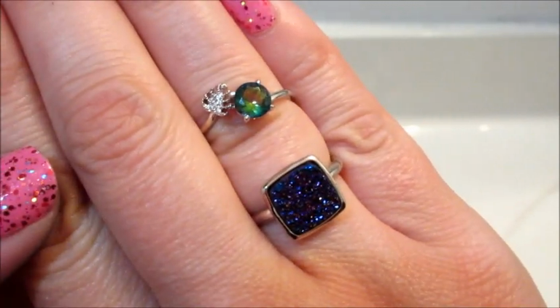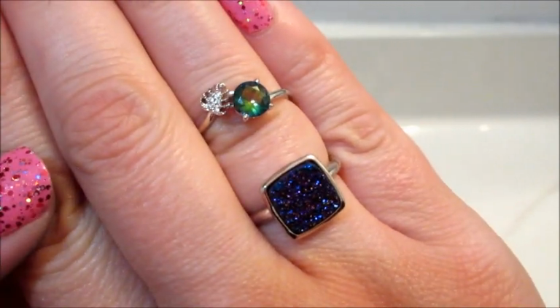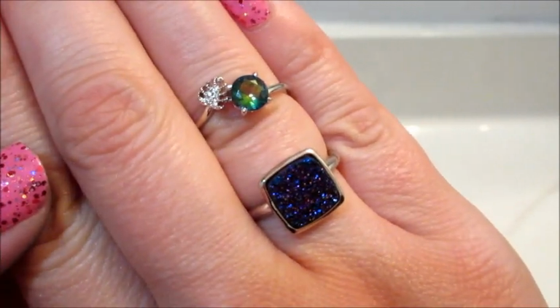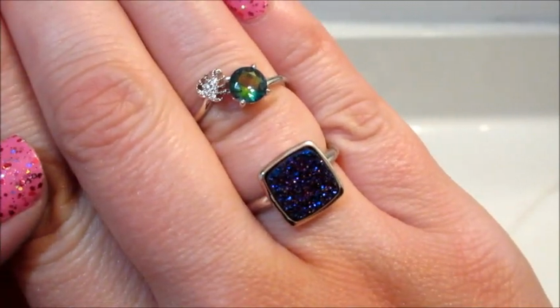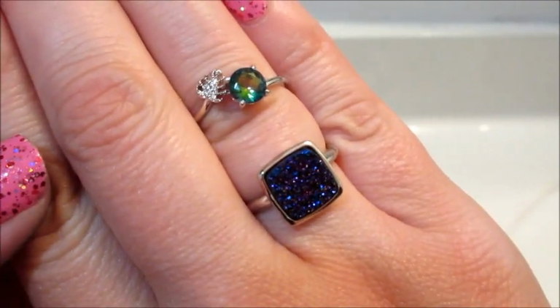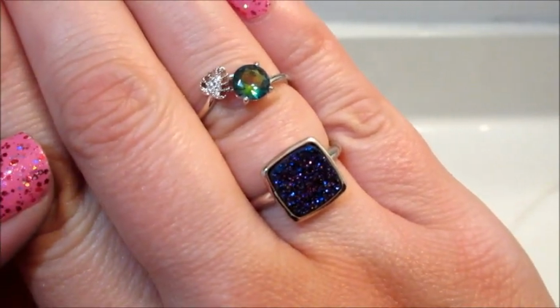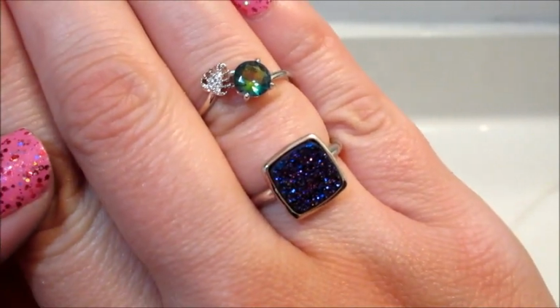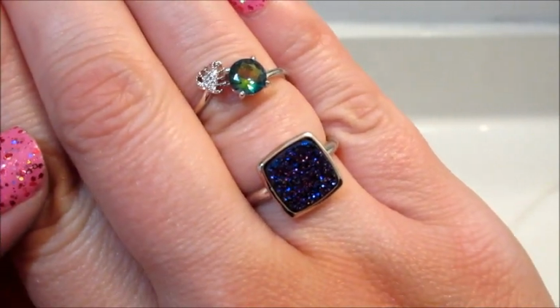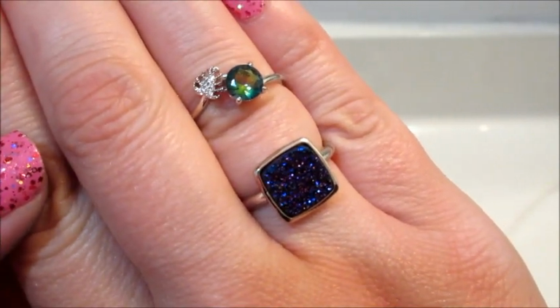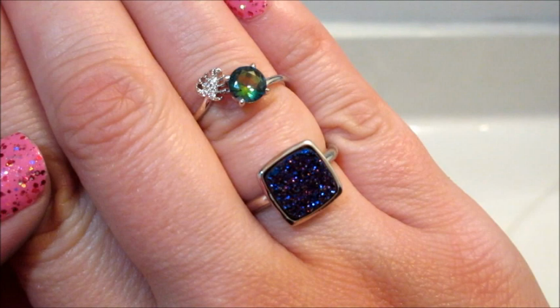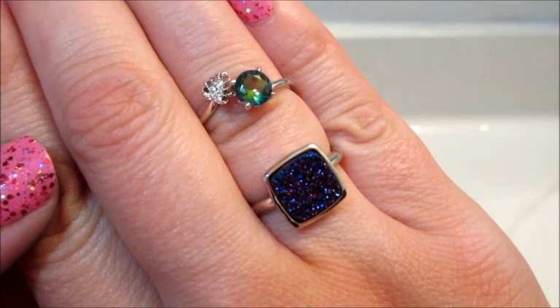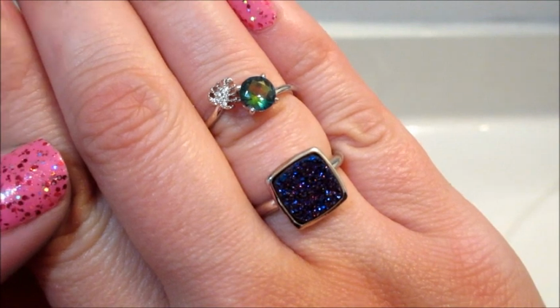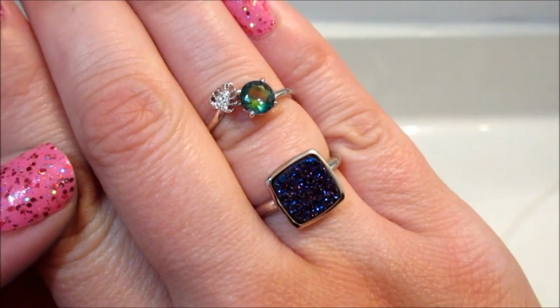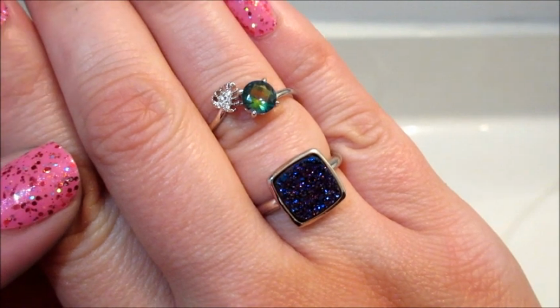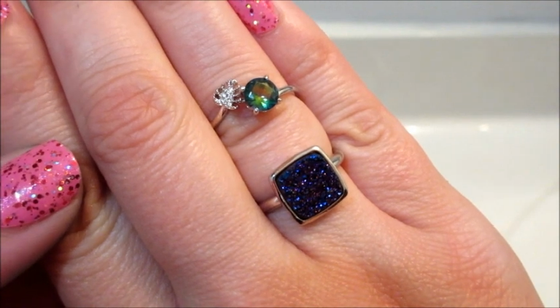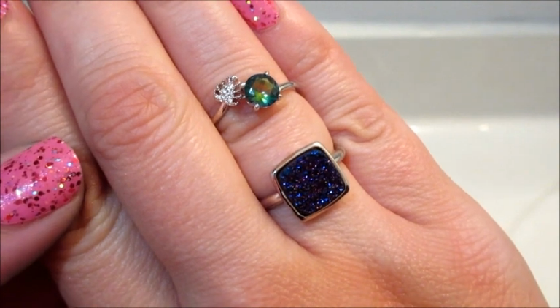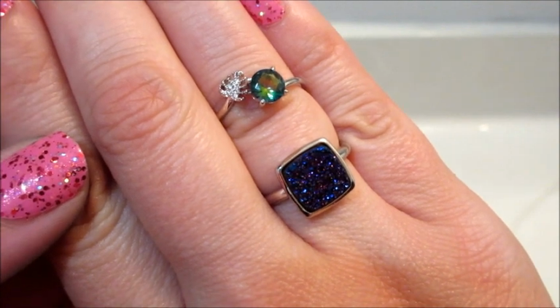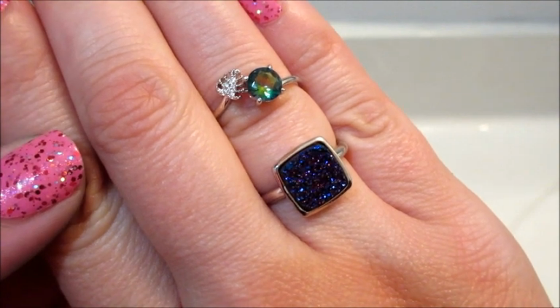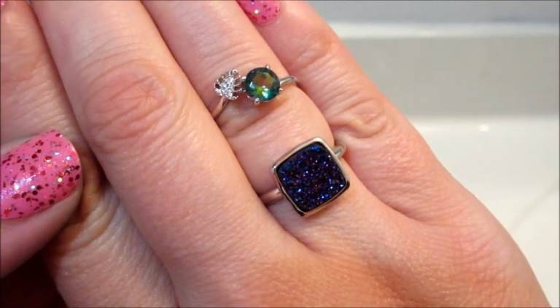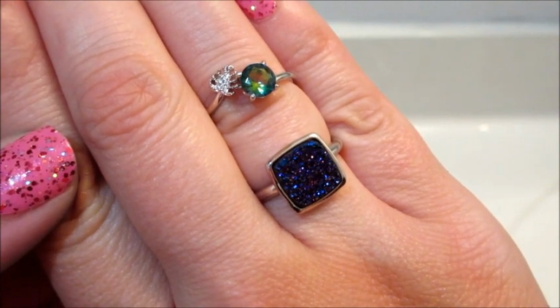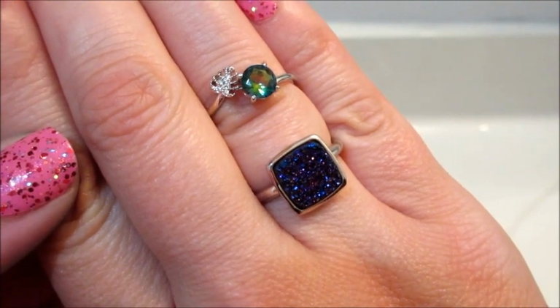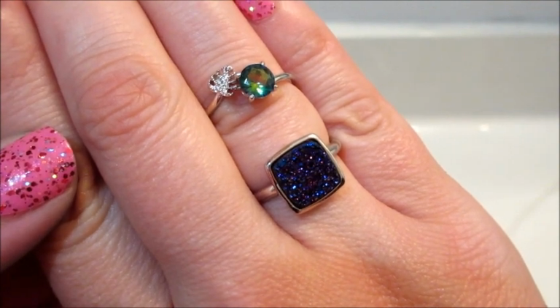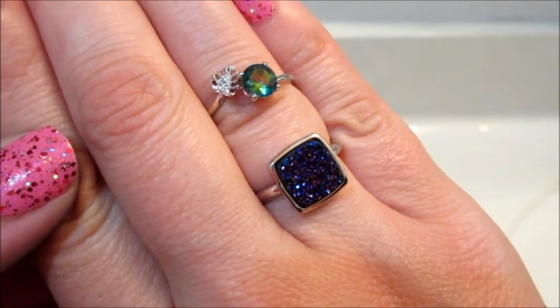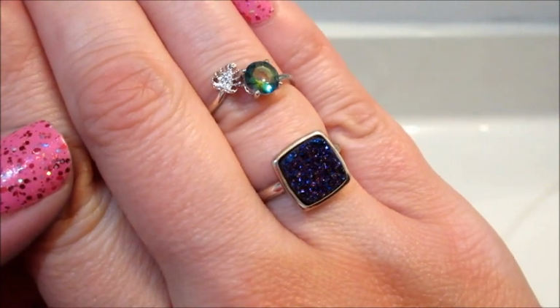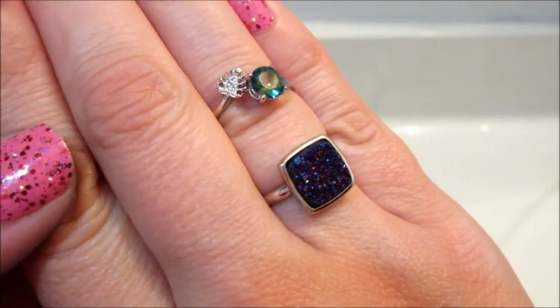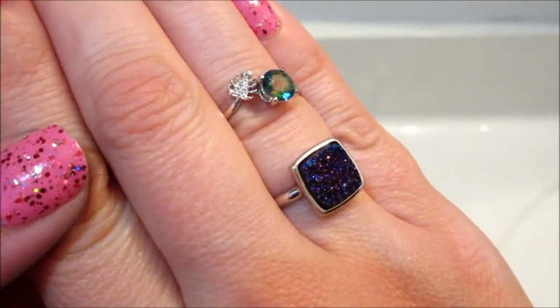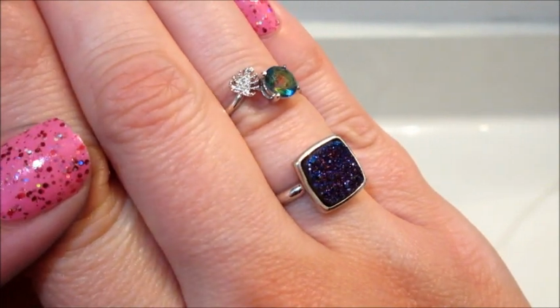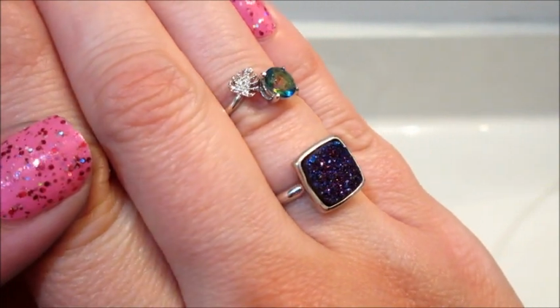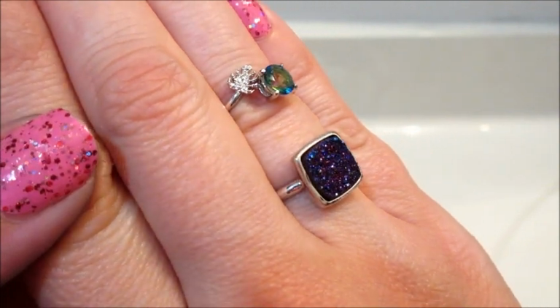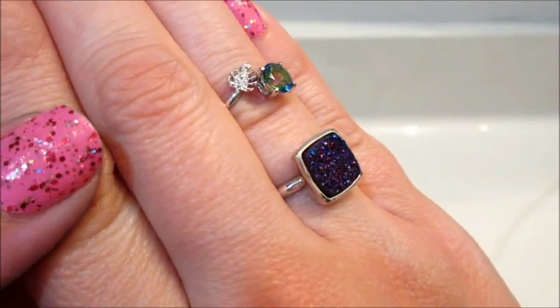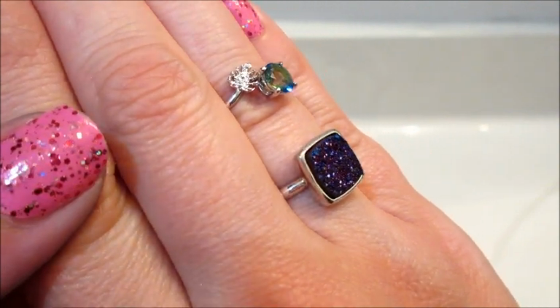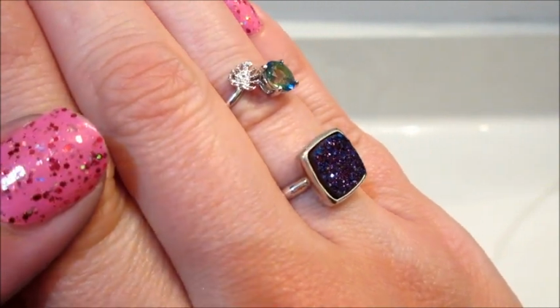Leave me a comment below and let me know which ring was your favorite. As always, thank you so much for watching — bye guys!